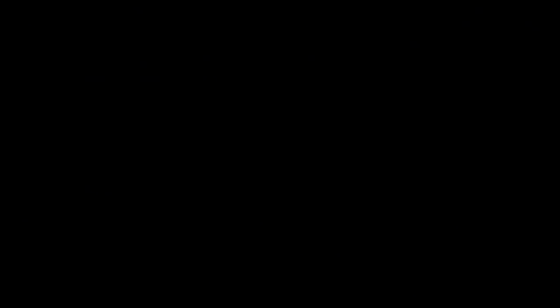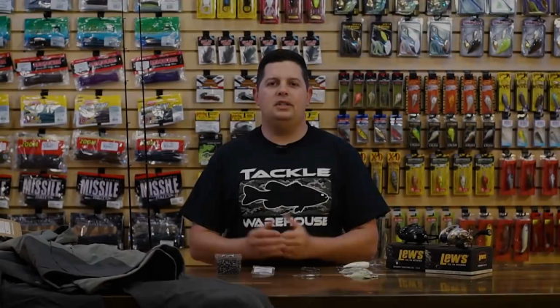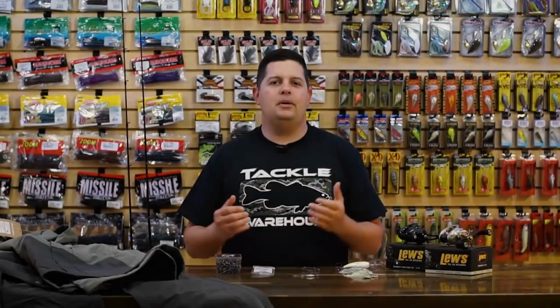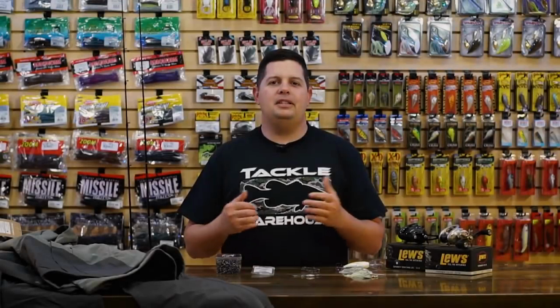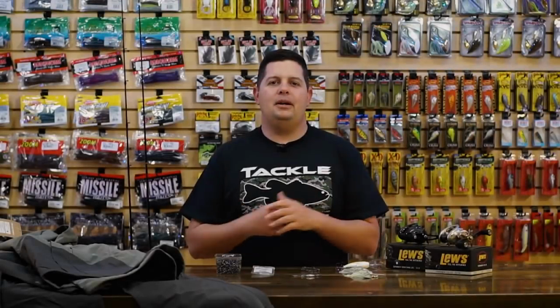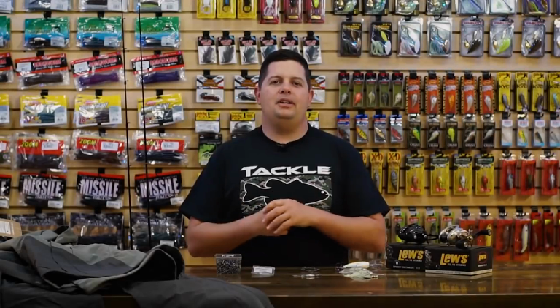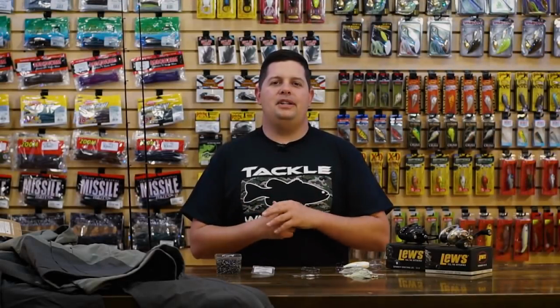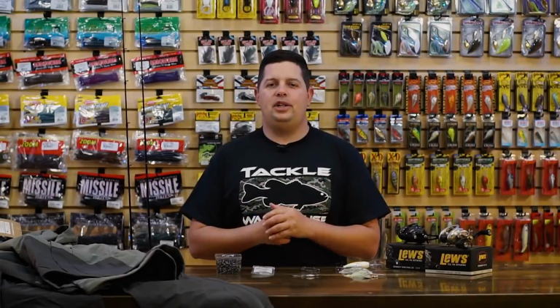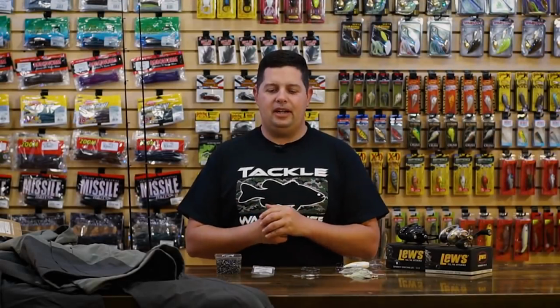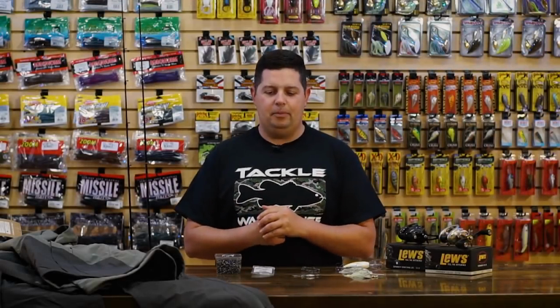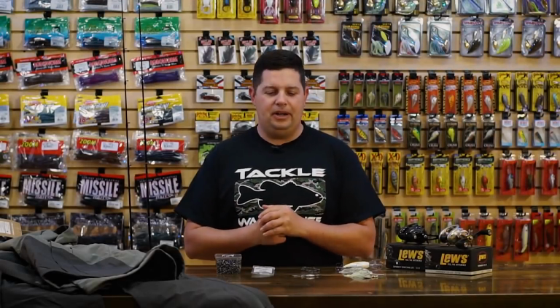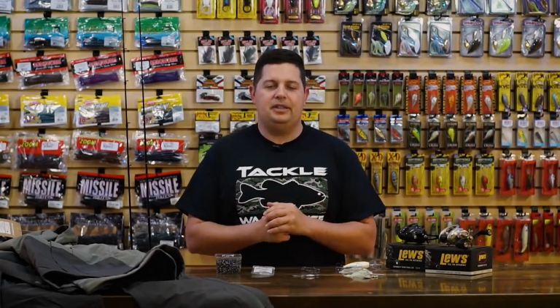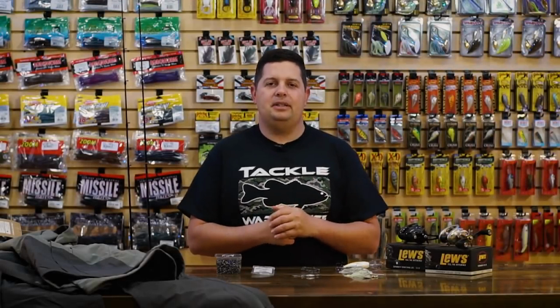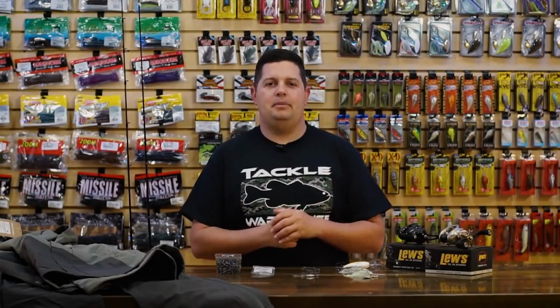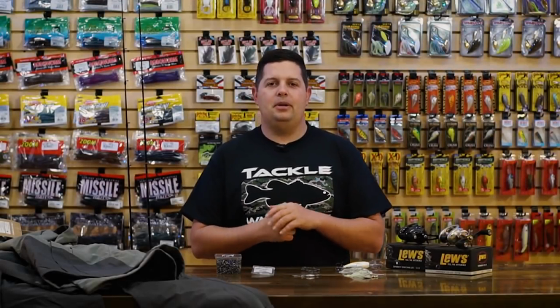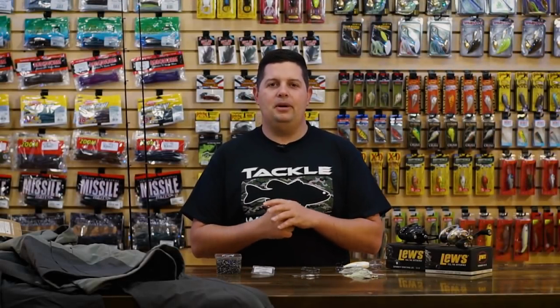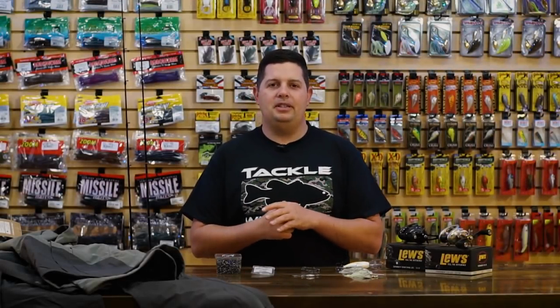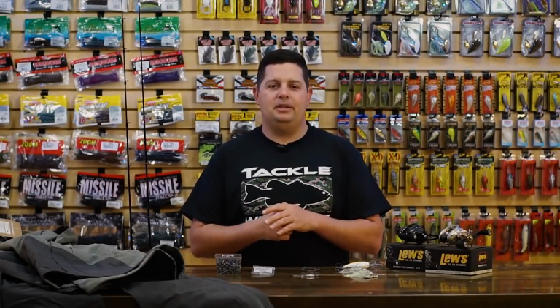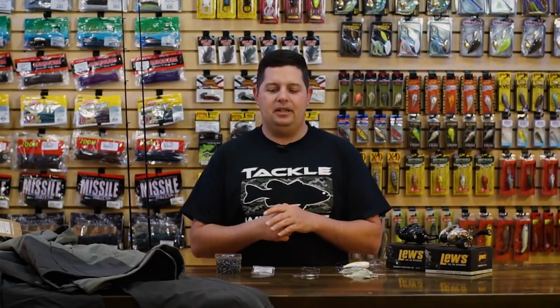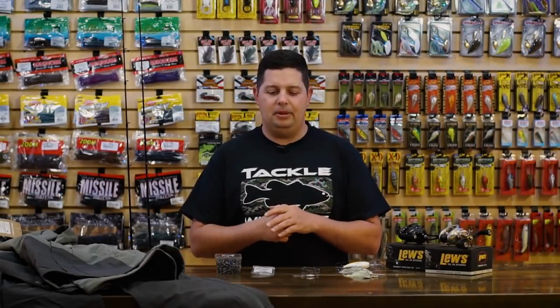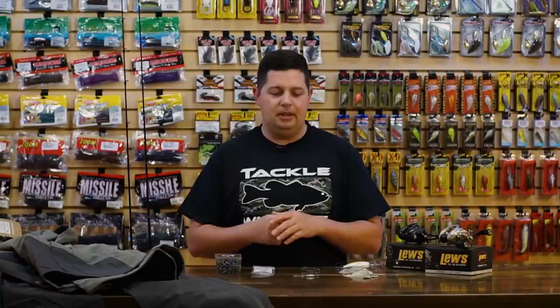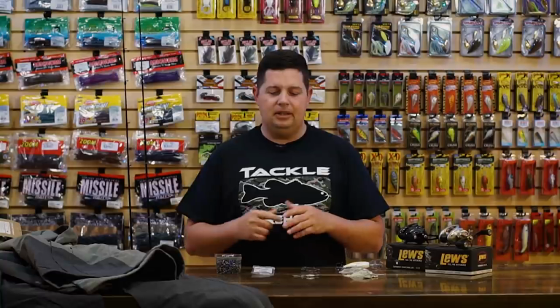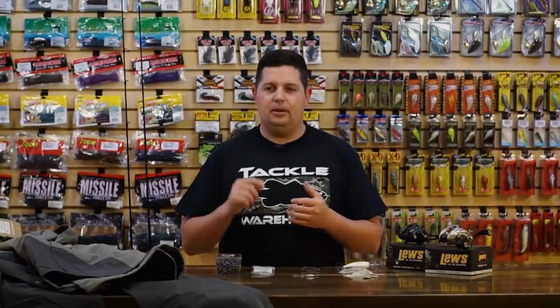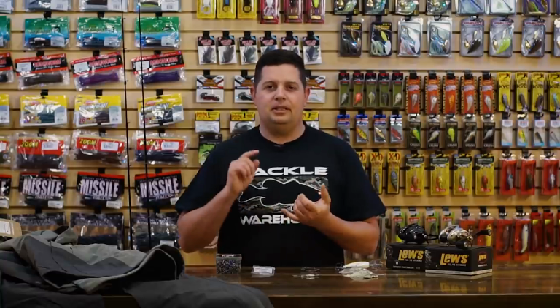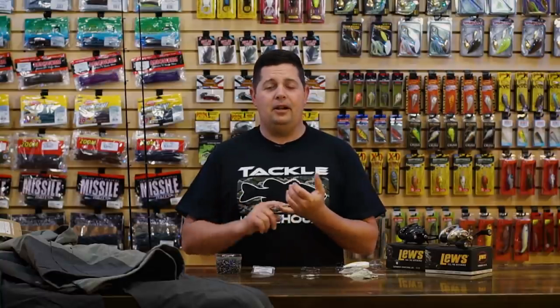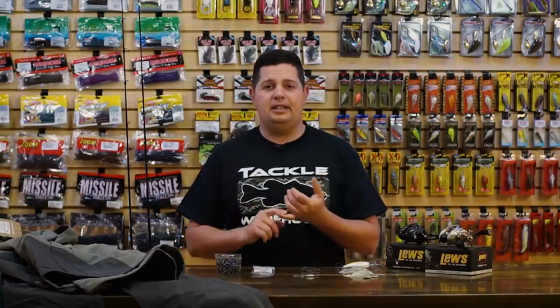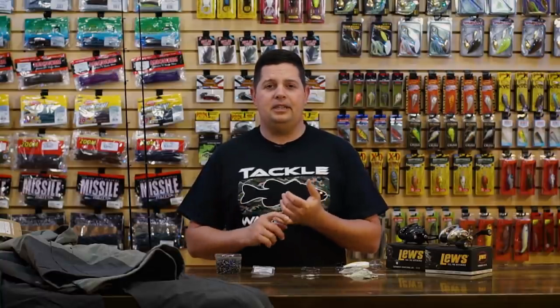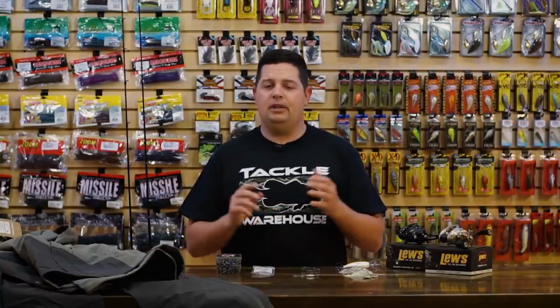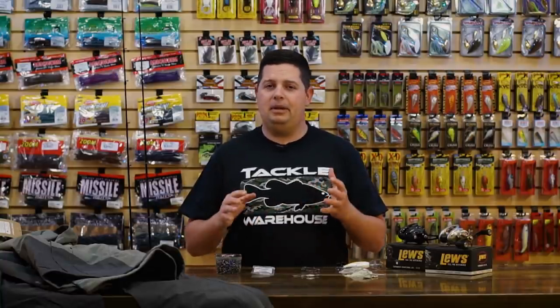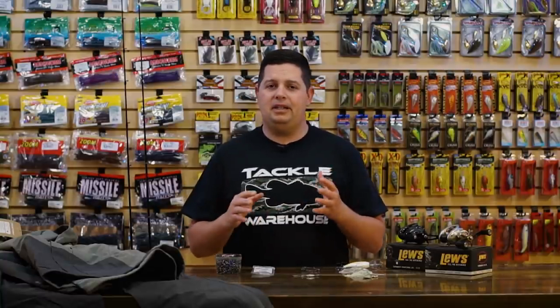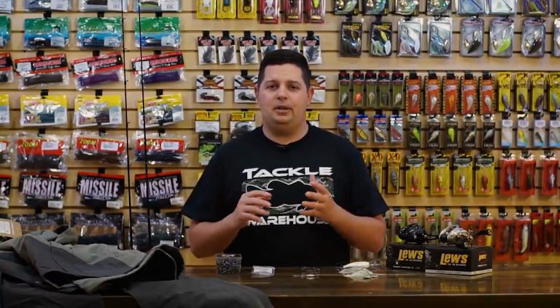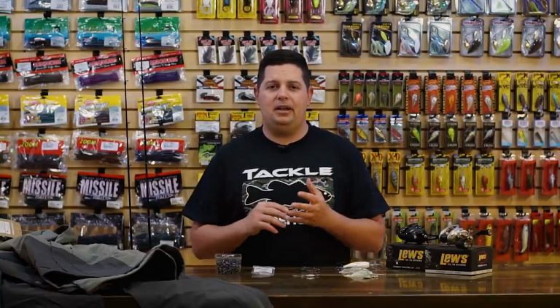What's going on, Tackle Warehouse fans? Jake here, bringing you this week's episode of What's New TW. It's holiday season — we're in mid-December now.